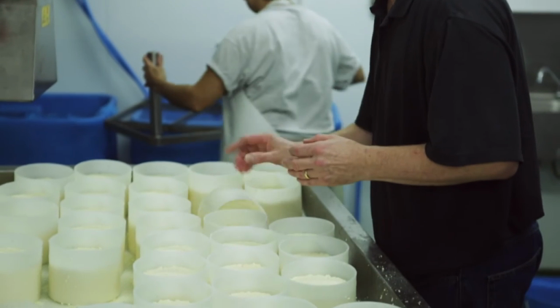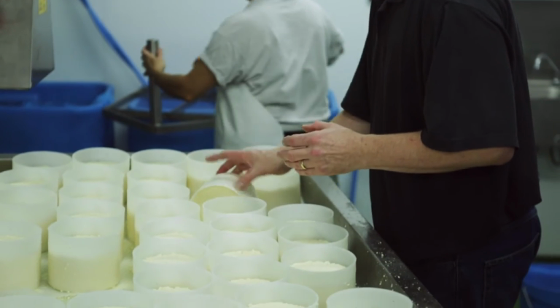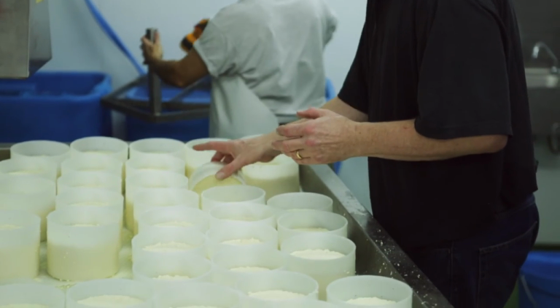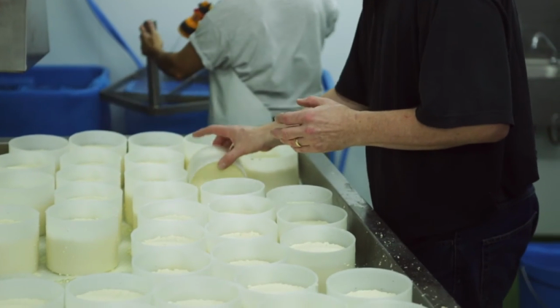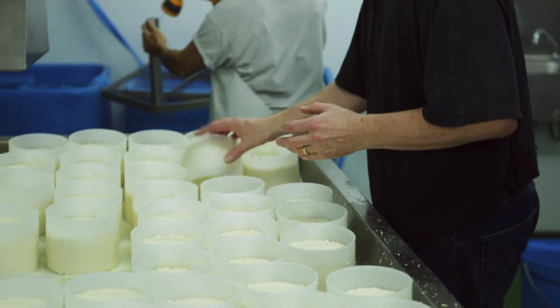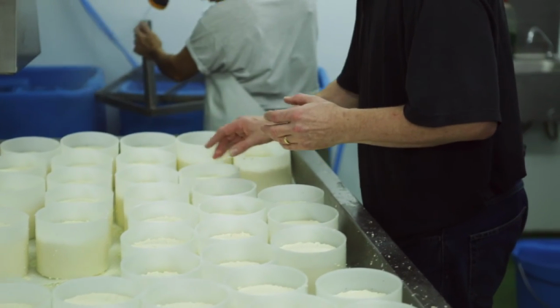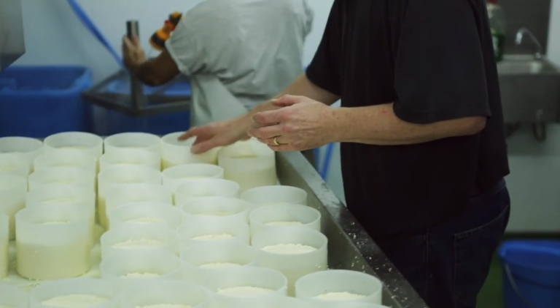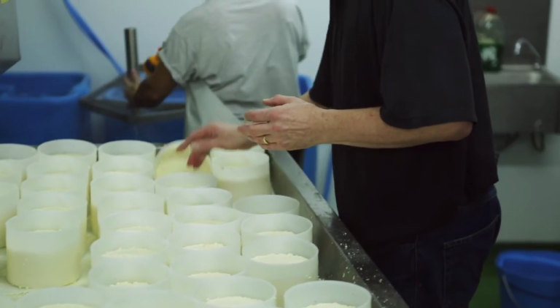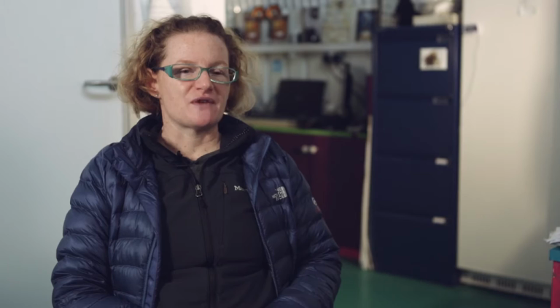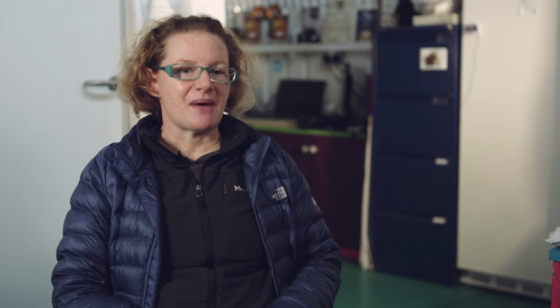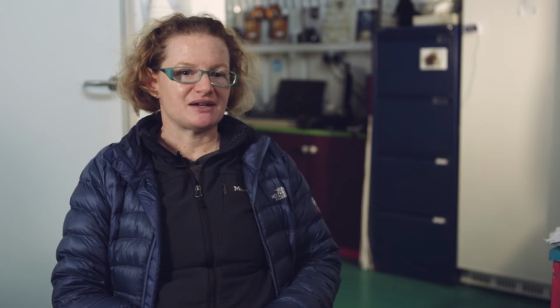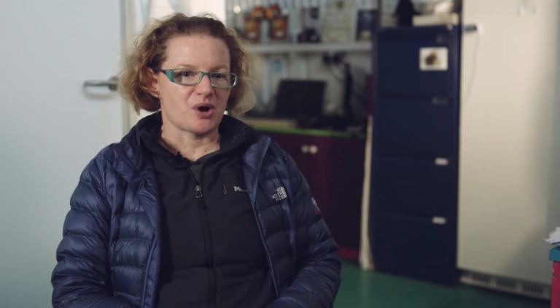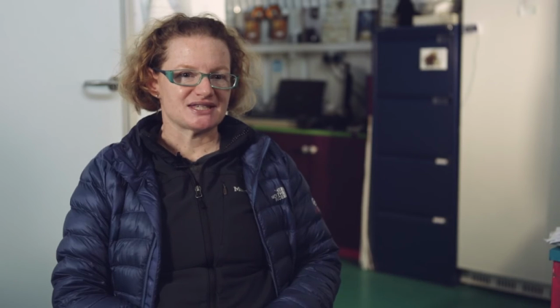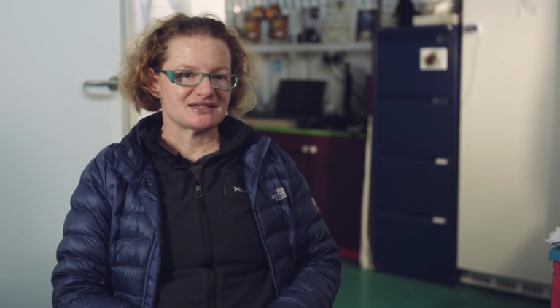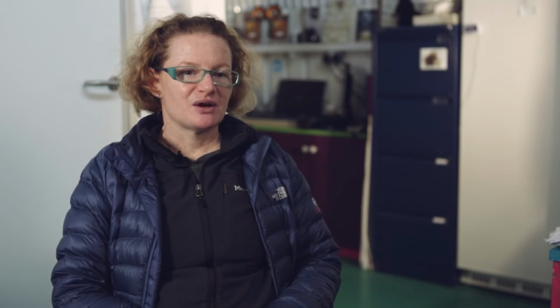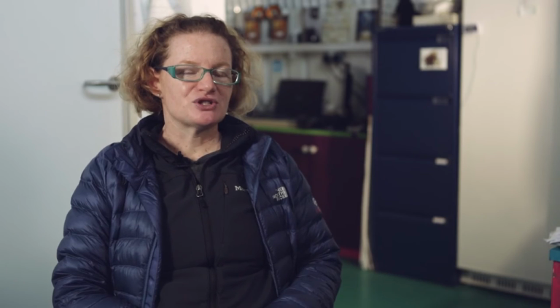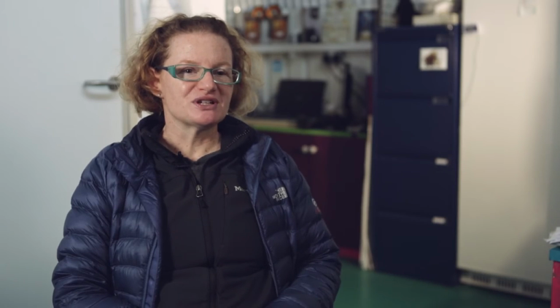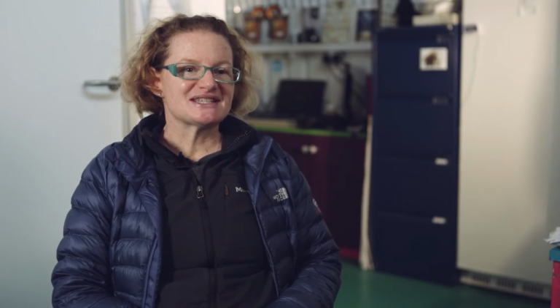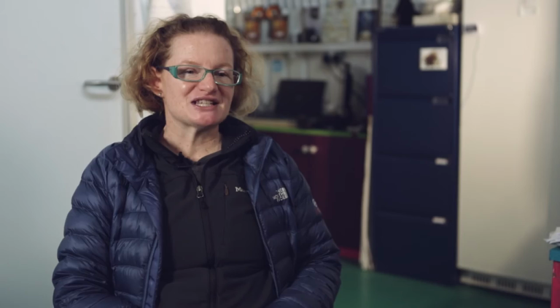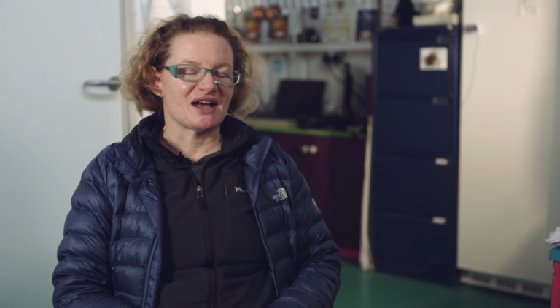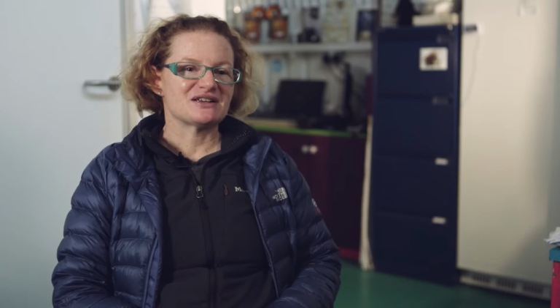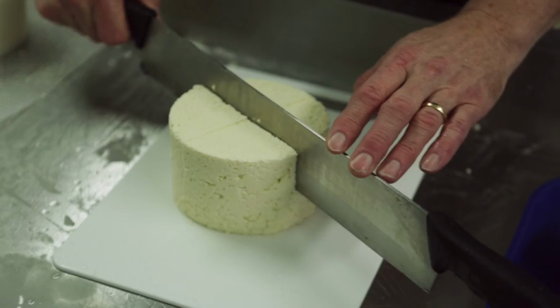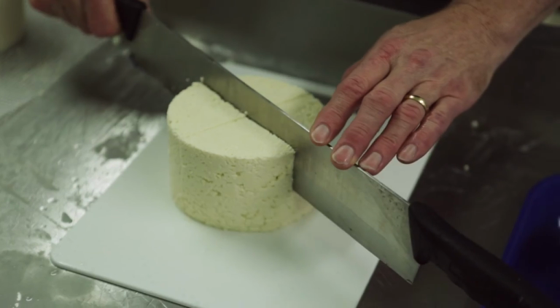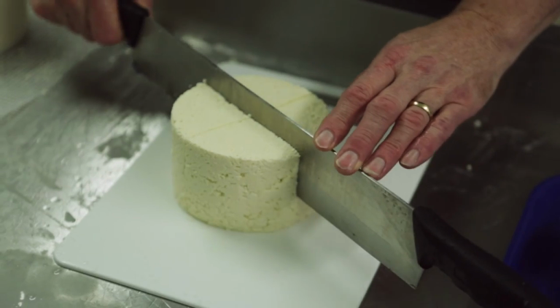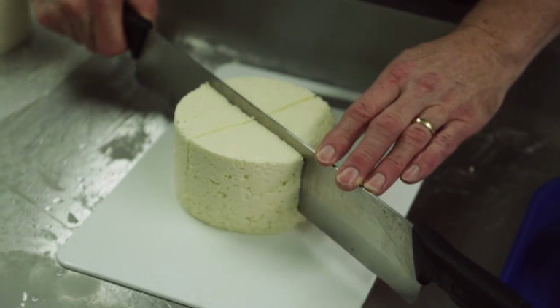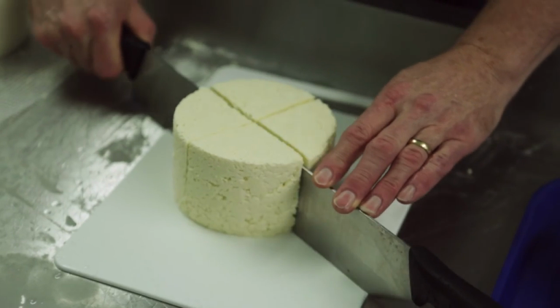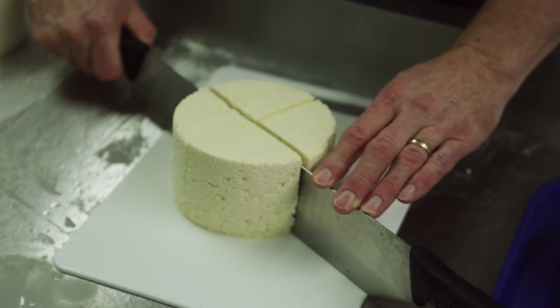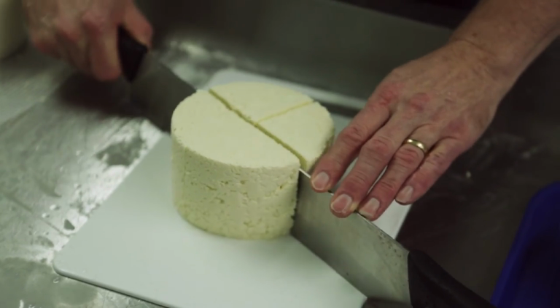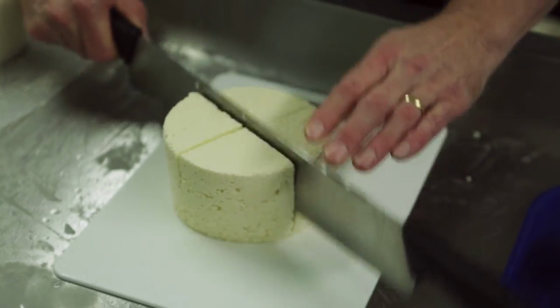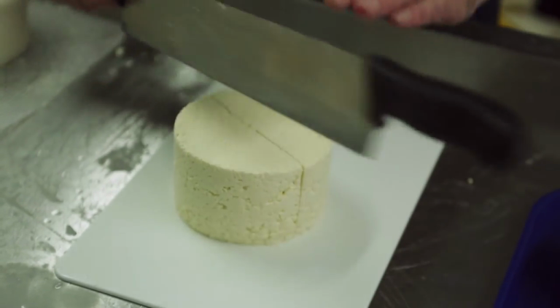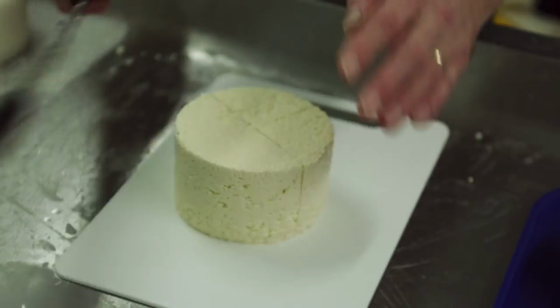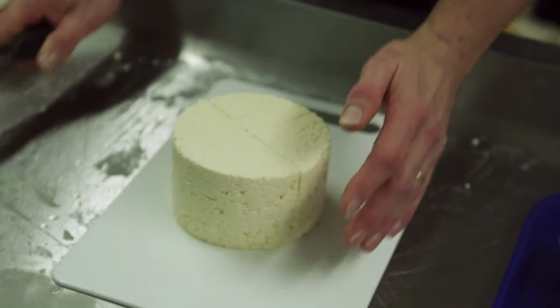About 3 o'clock we'll start the packing process, which is really satisfying because you know that you're almost done with your day.